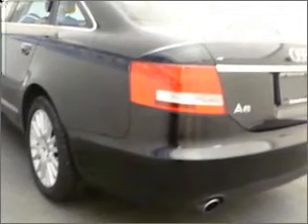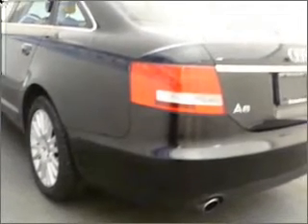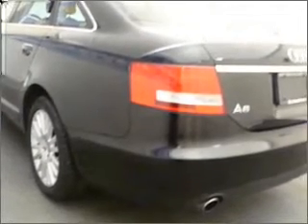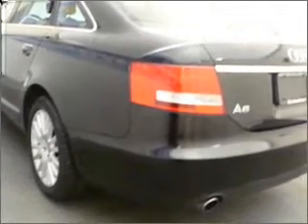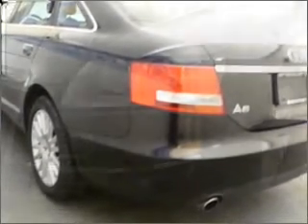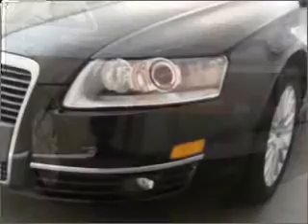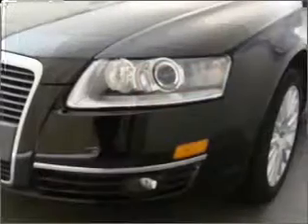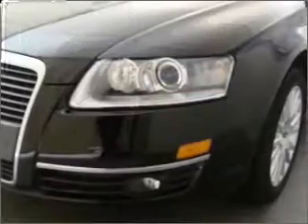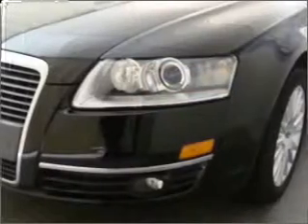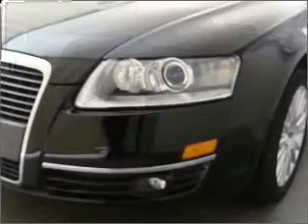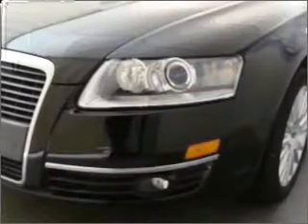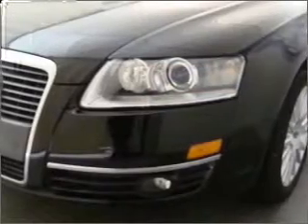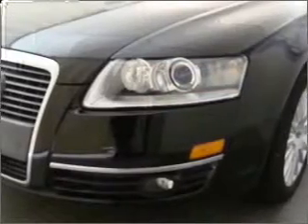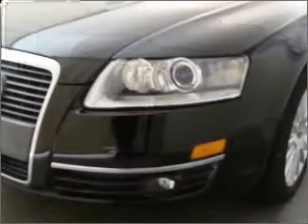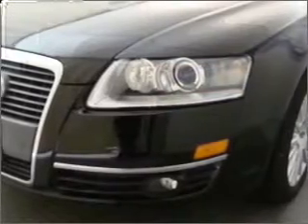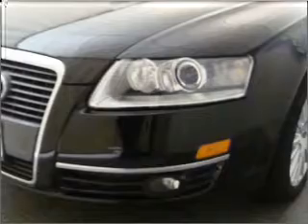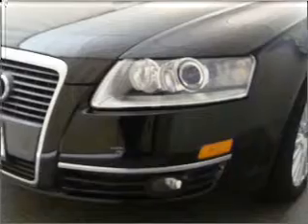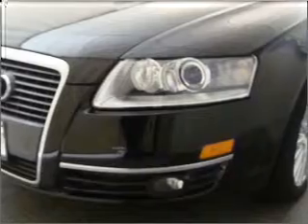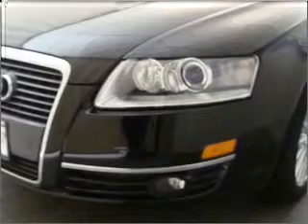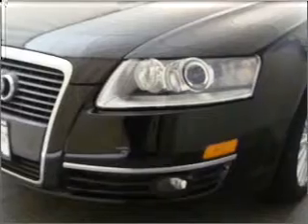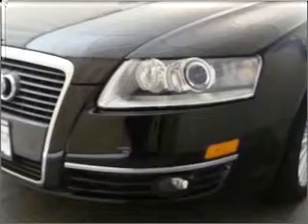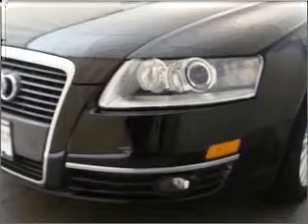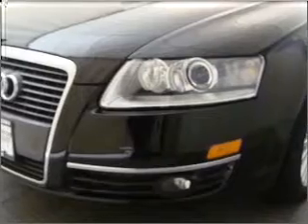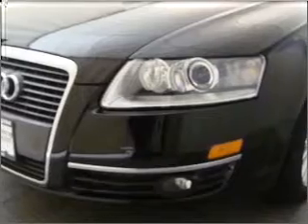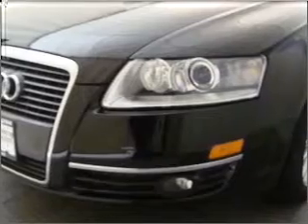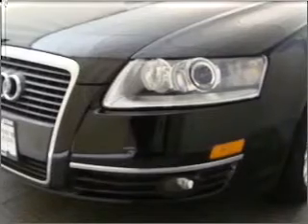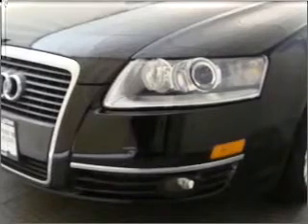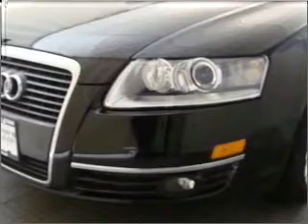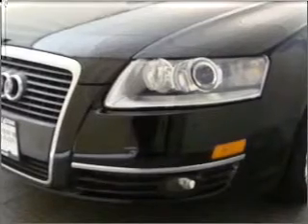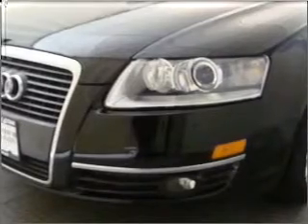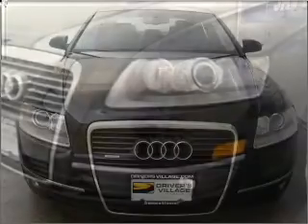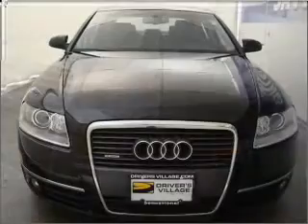We would love to put you in the driver's seat of this A6. Please contact us for more information.